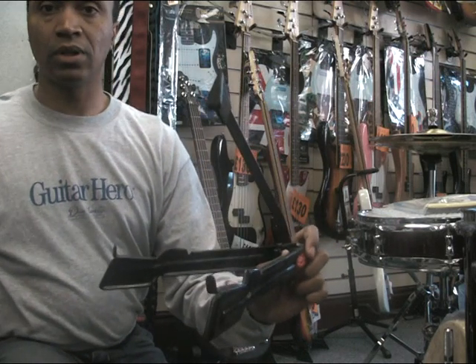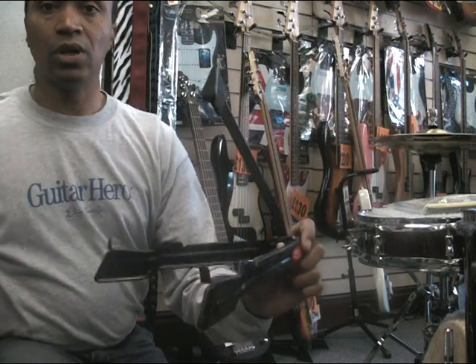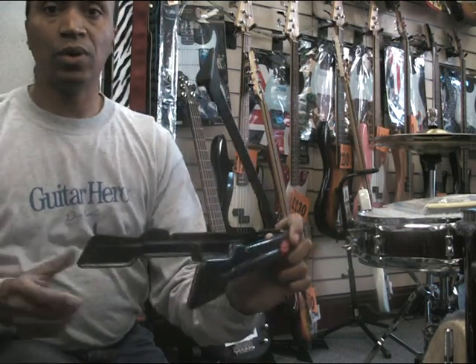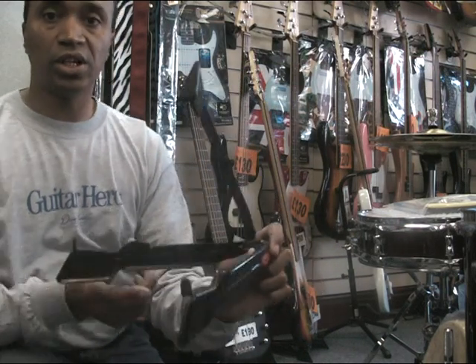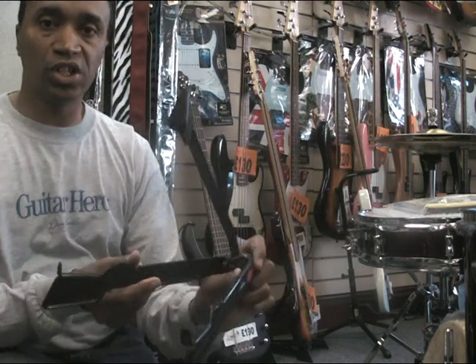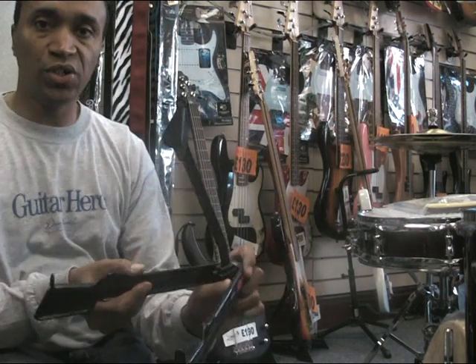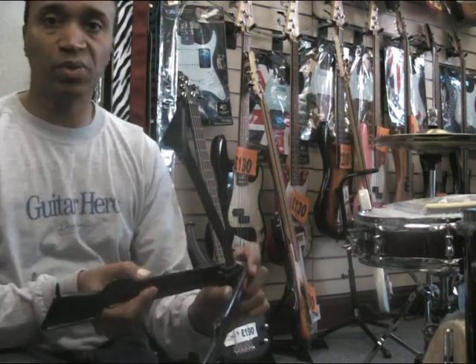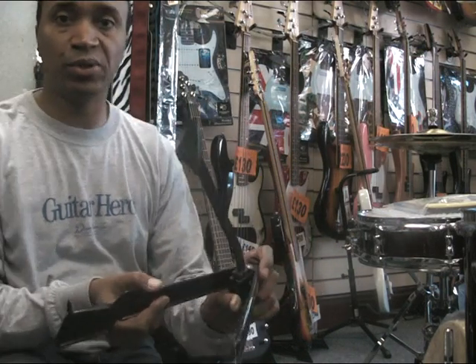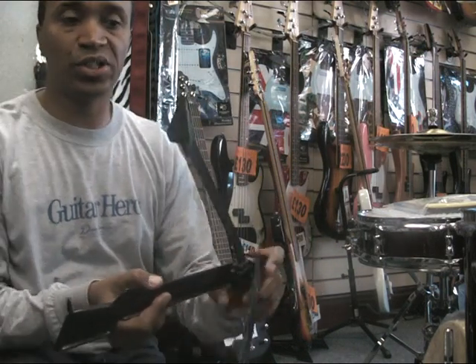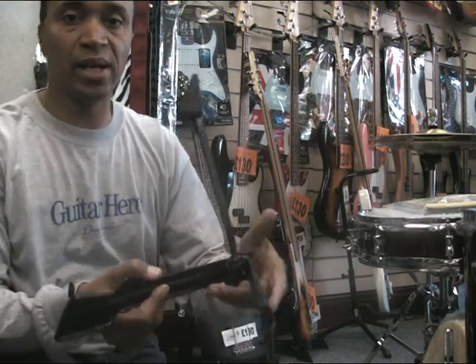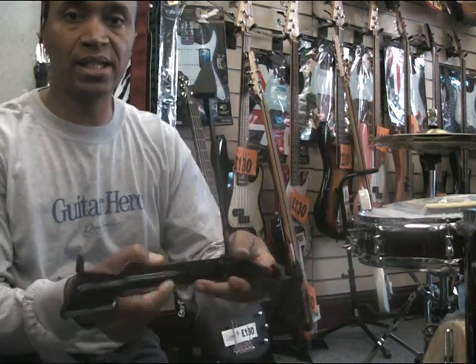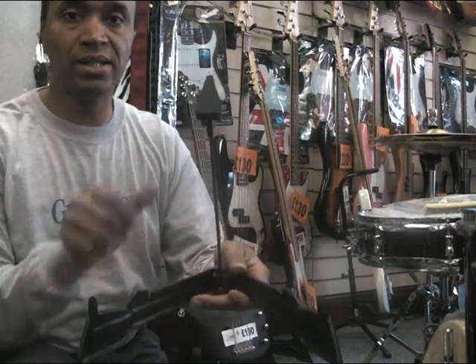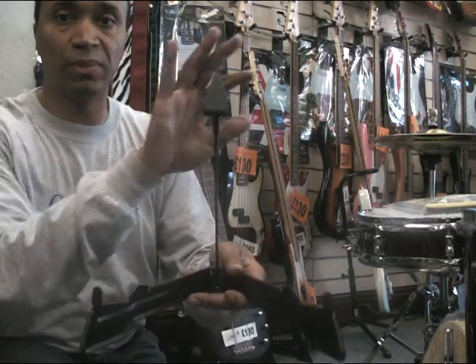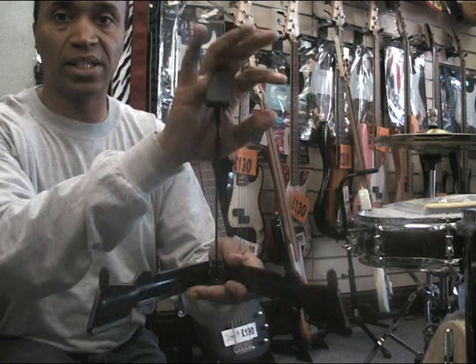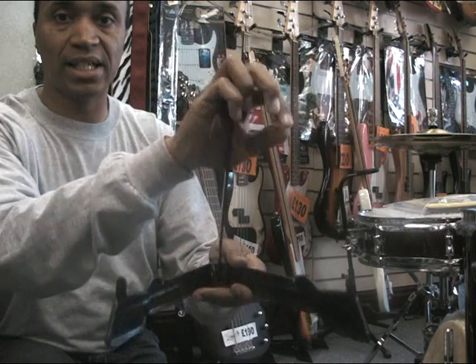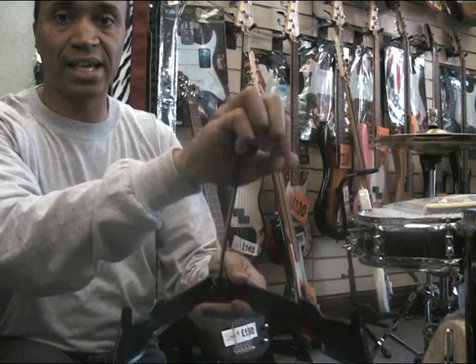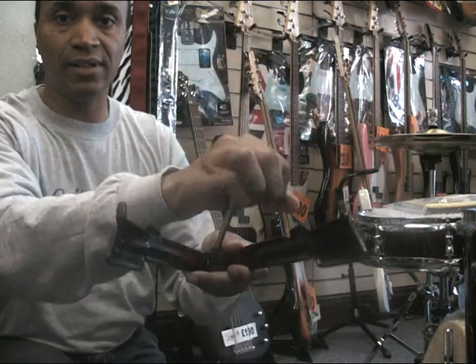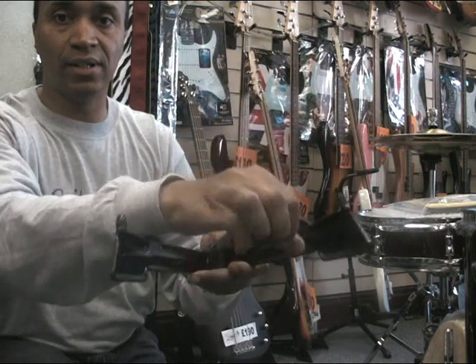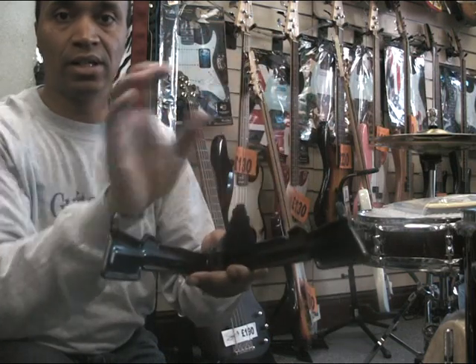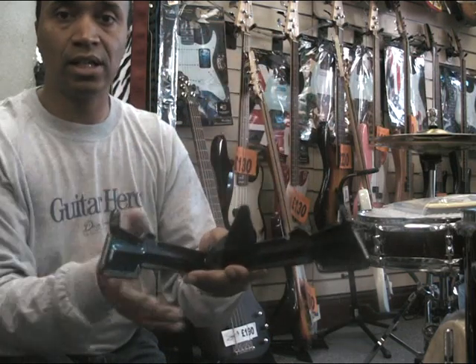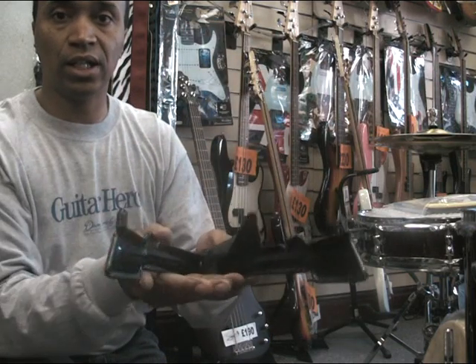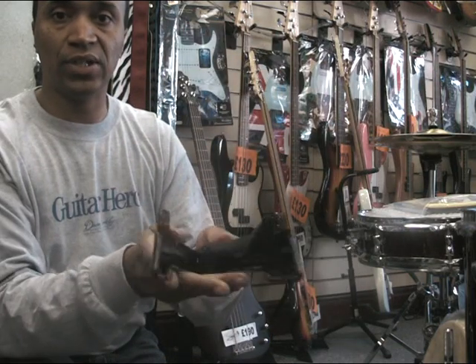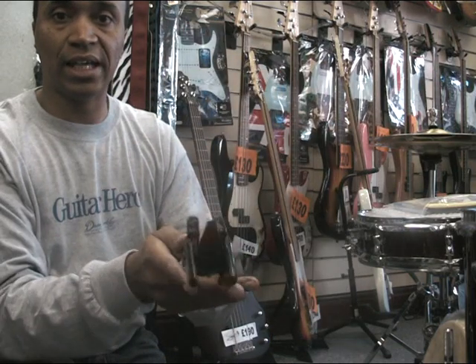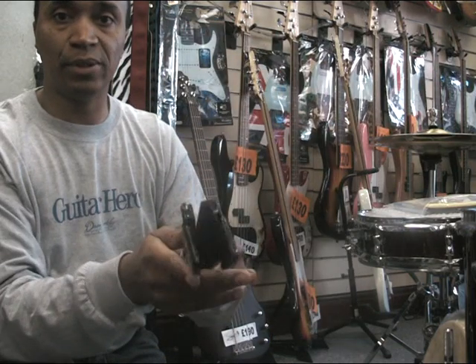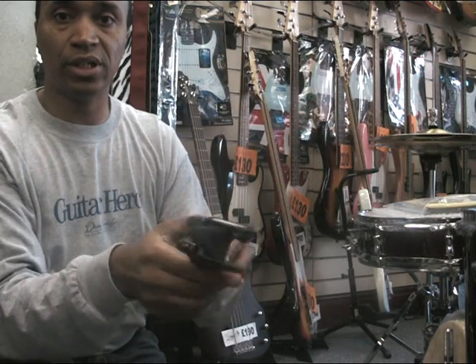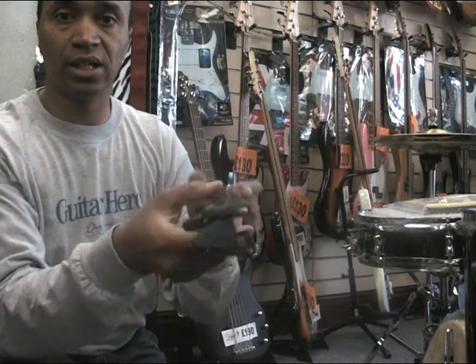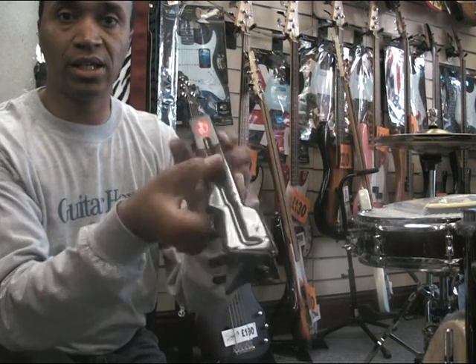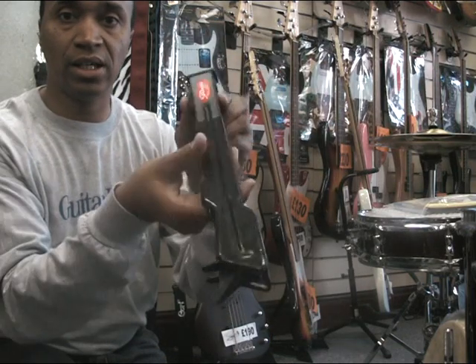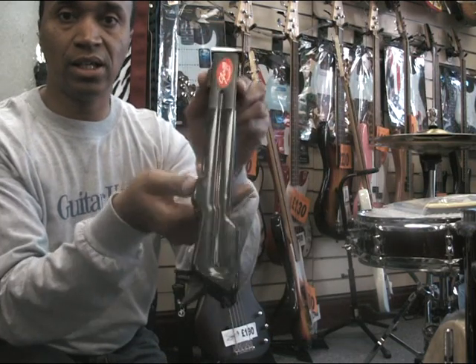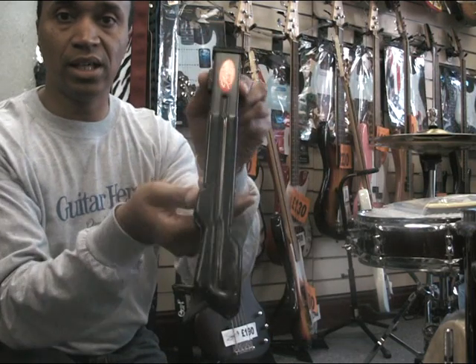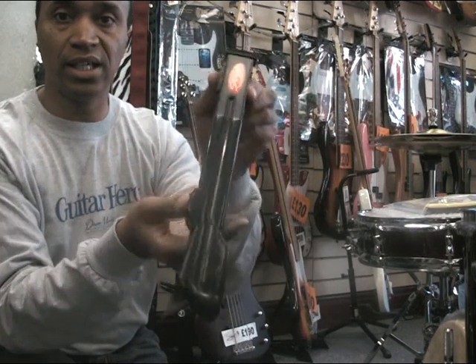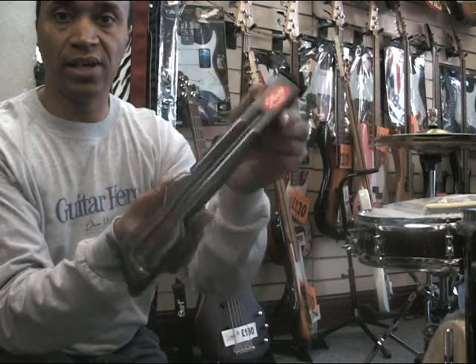When not in use and you want to put it away, simply press that down and close it like a book. There you go.